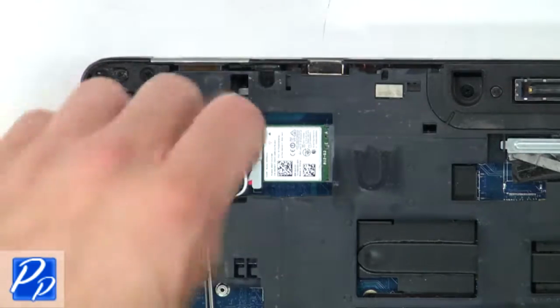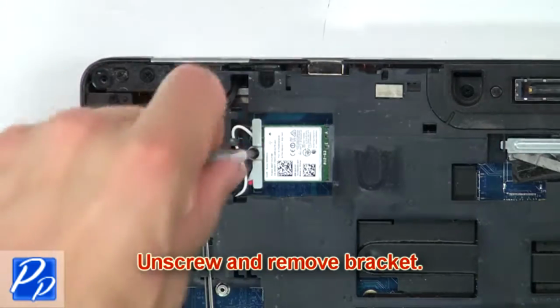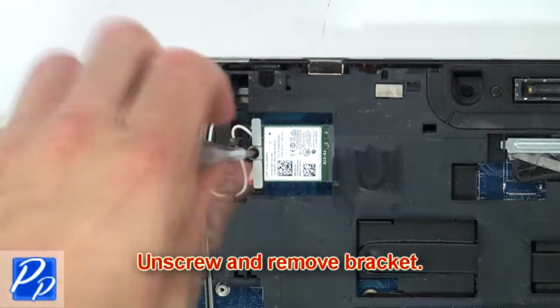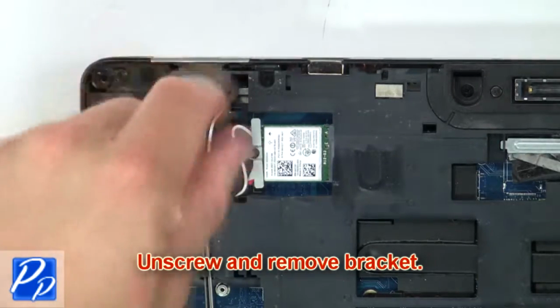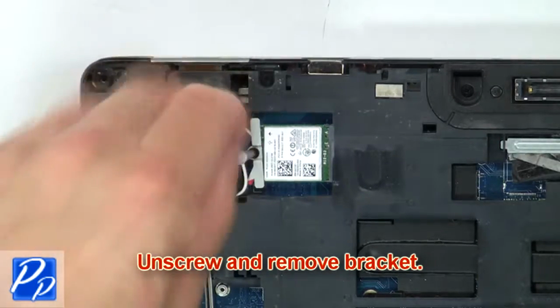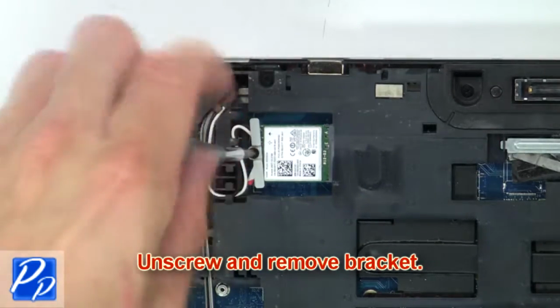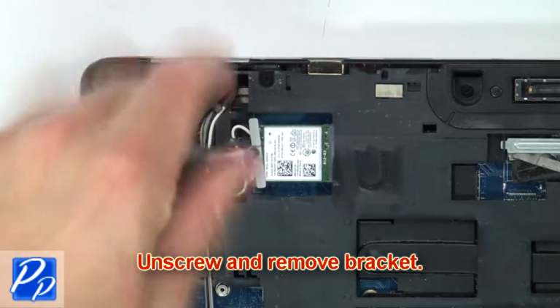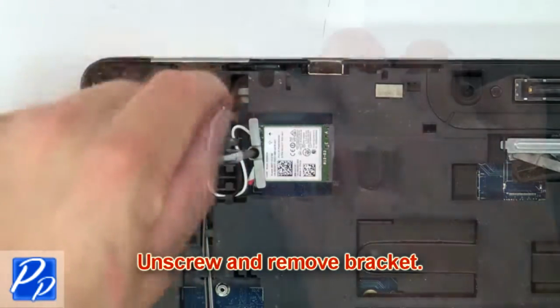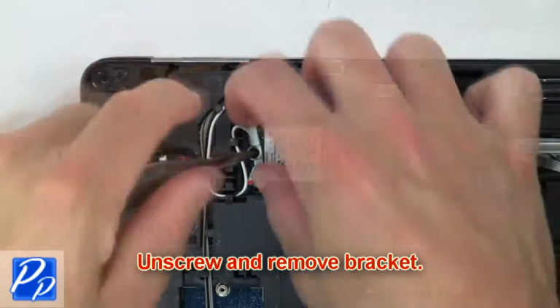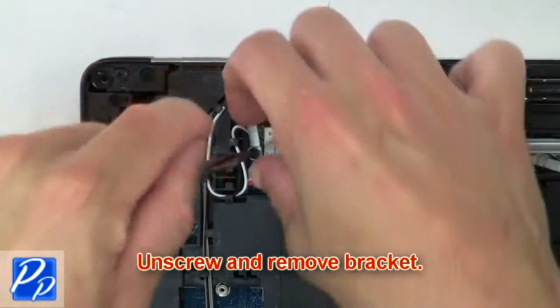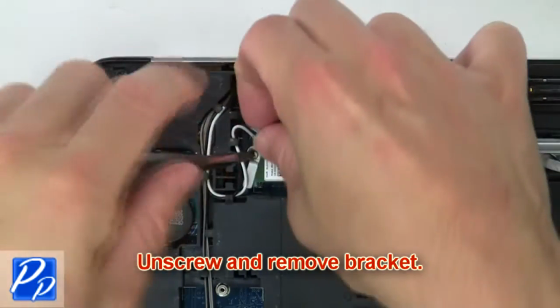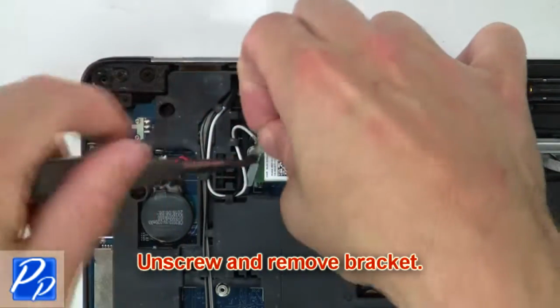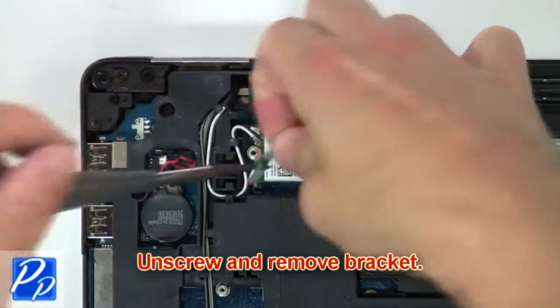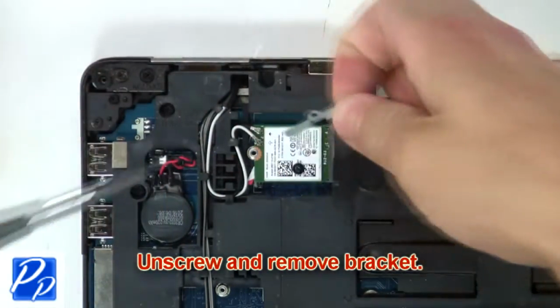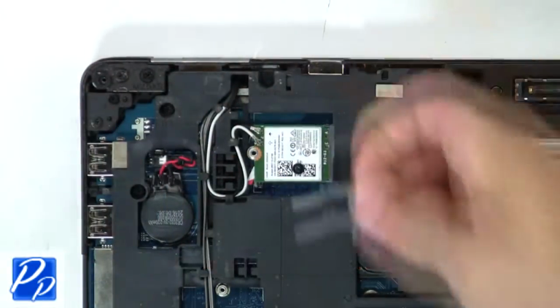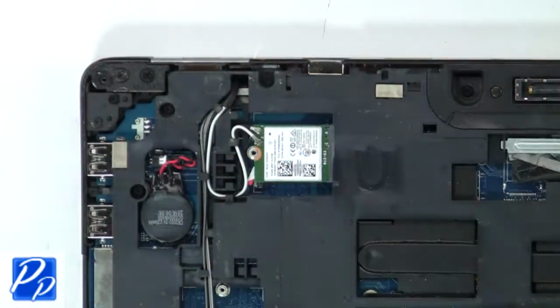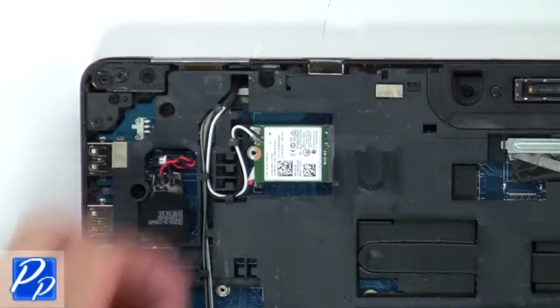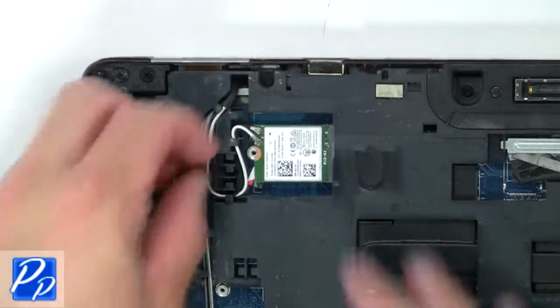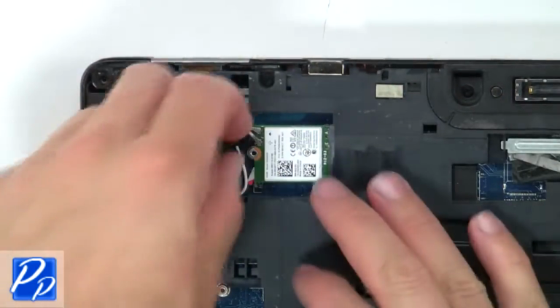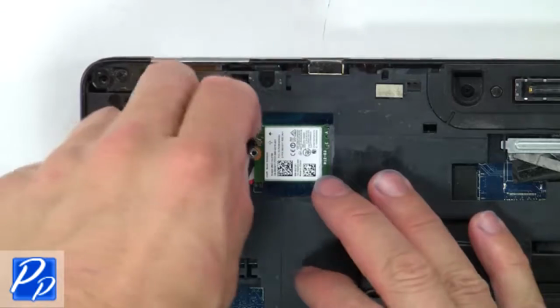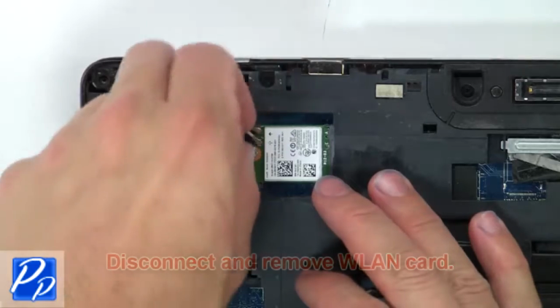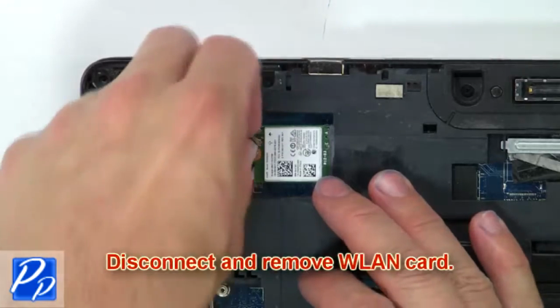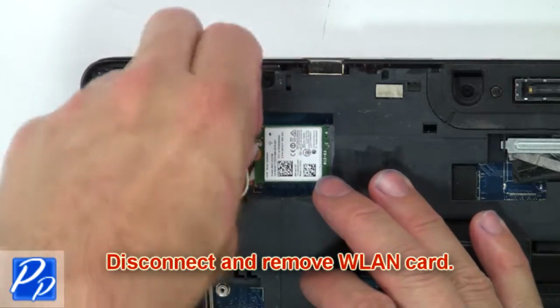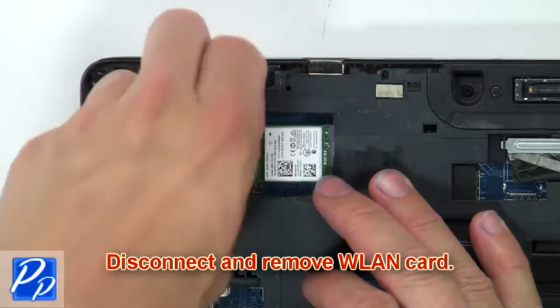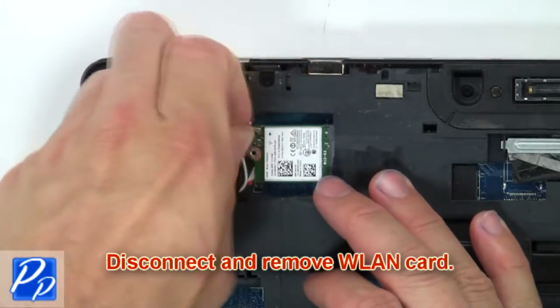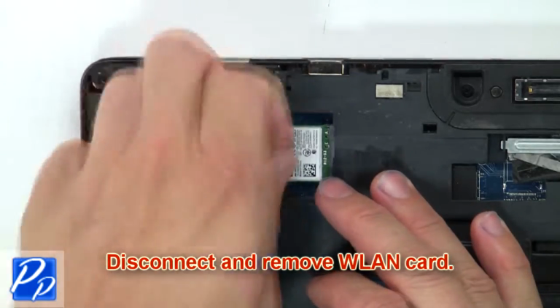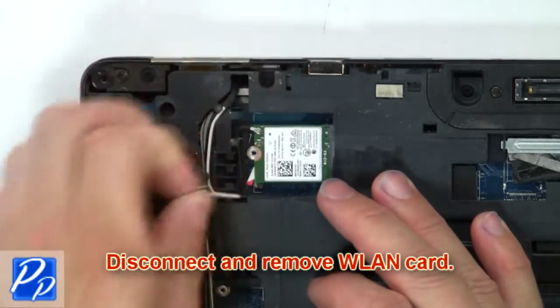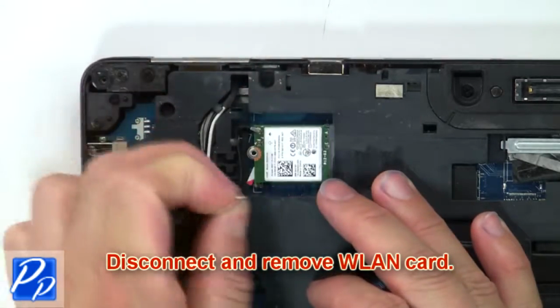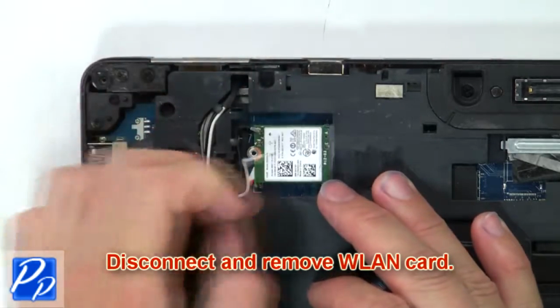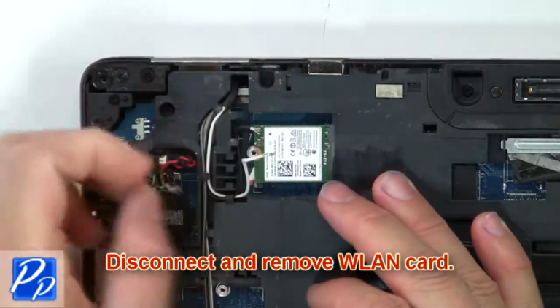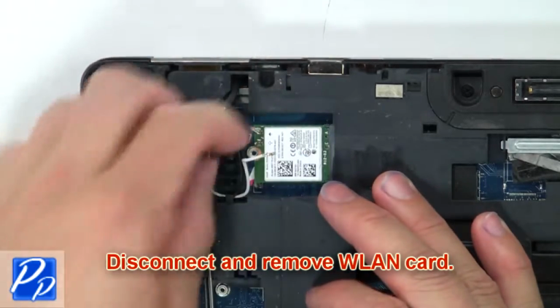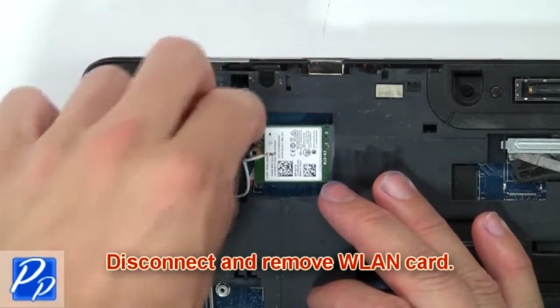Then unscrew and remove the bracket. Now disconnect and remove the wireless card.